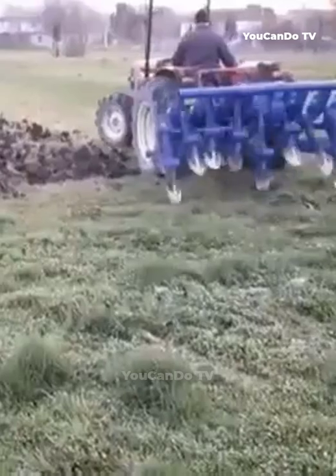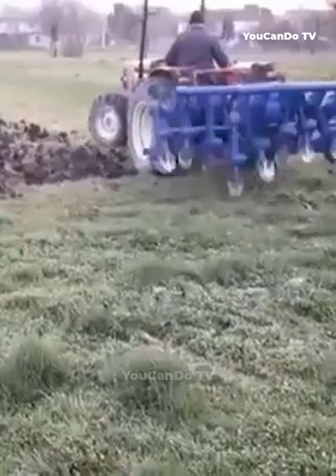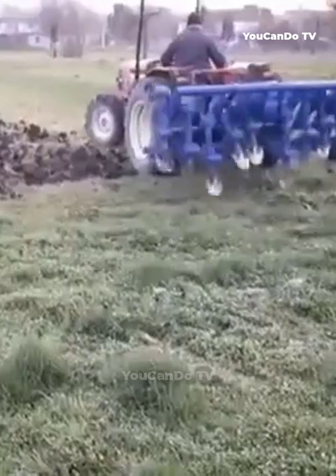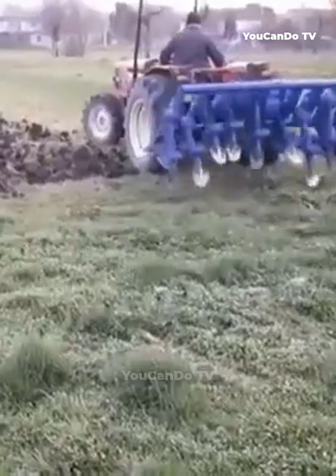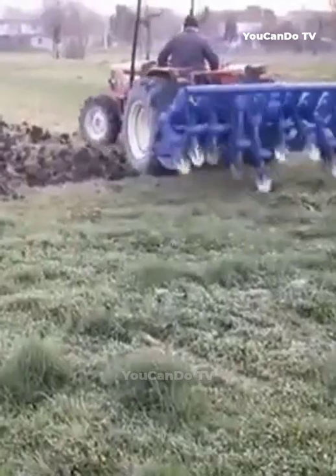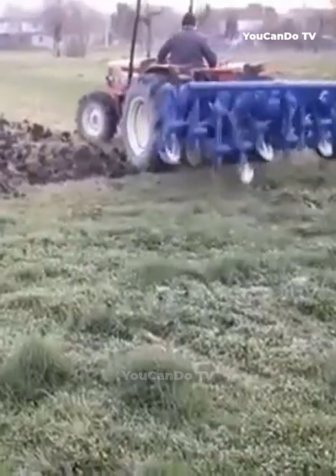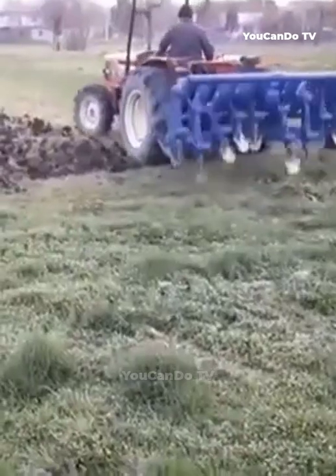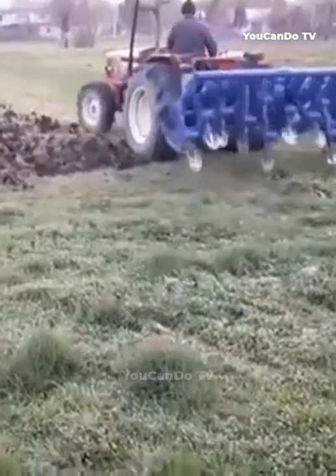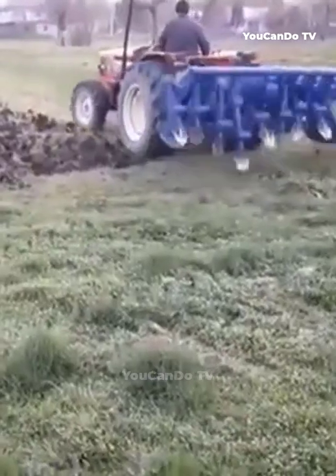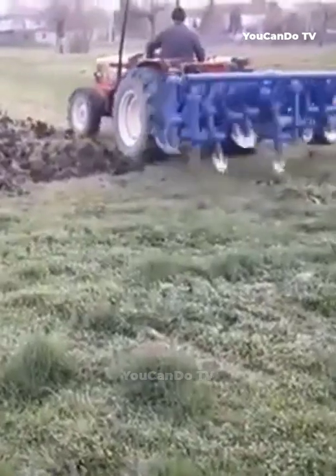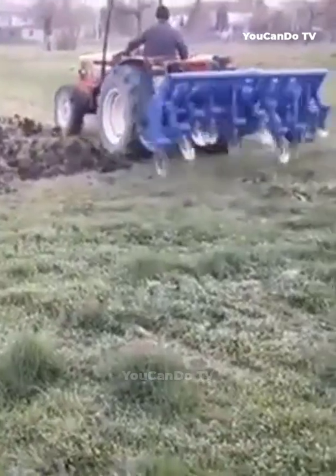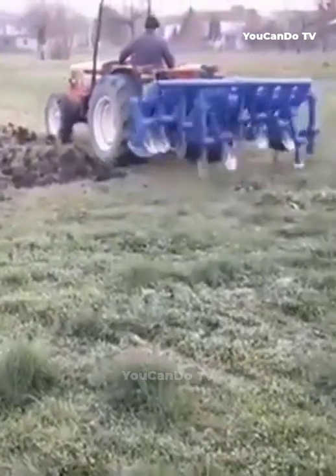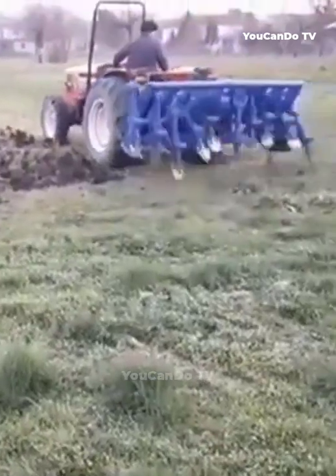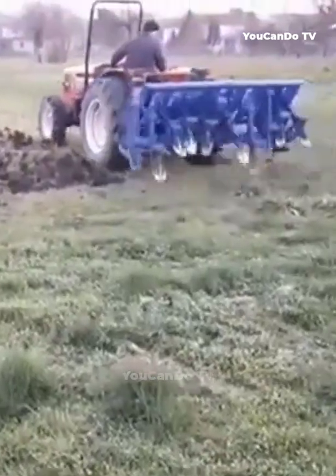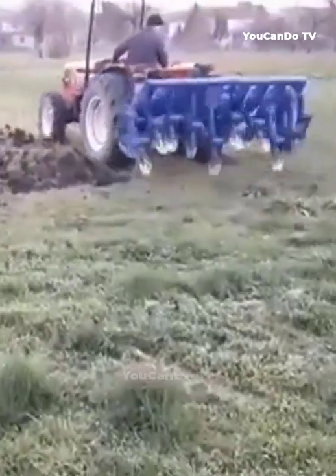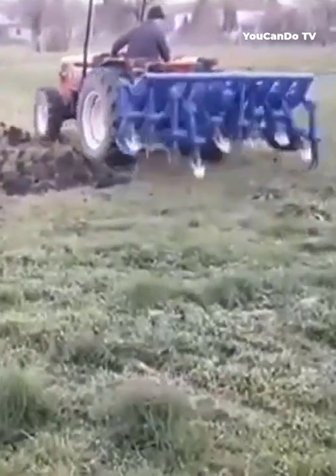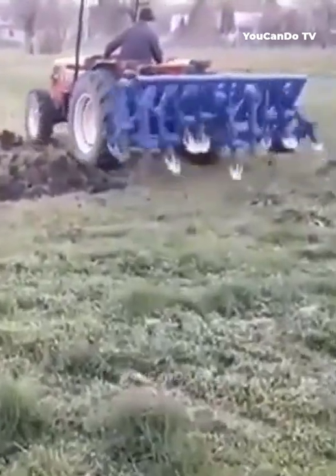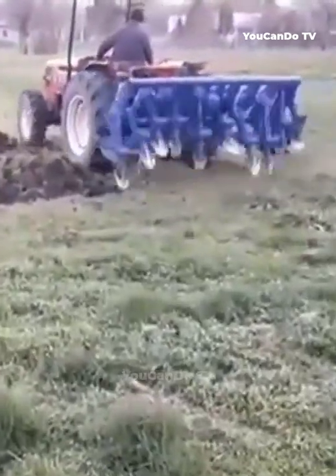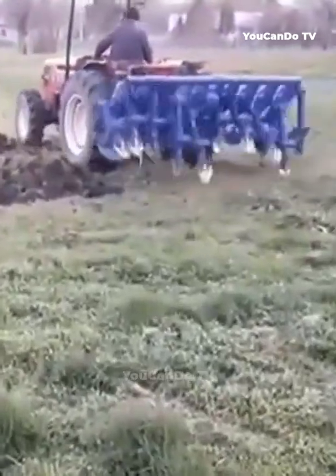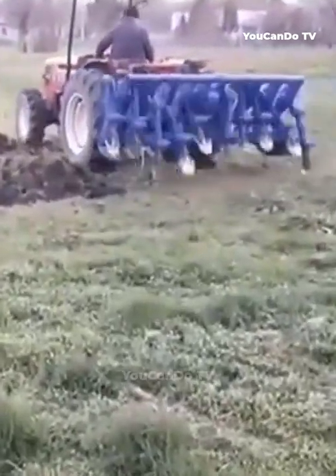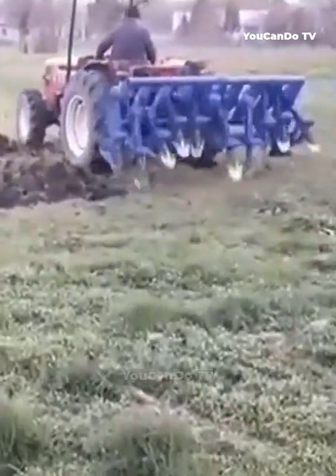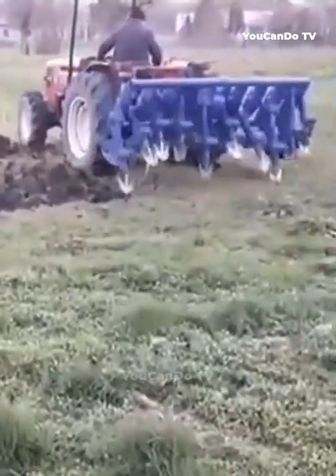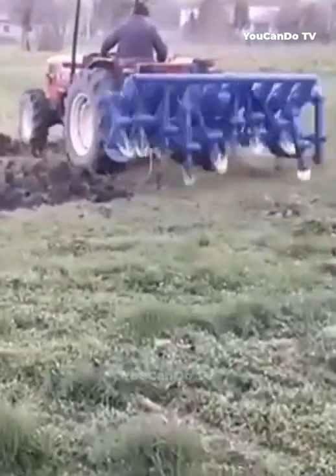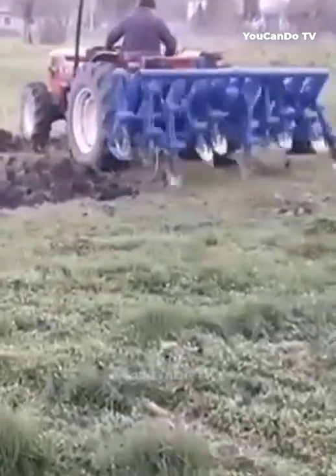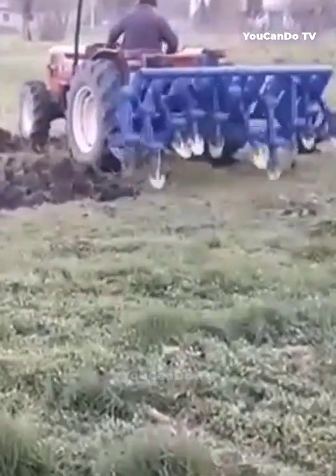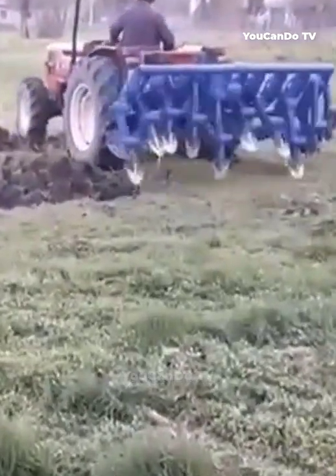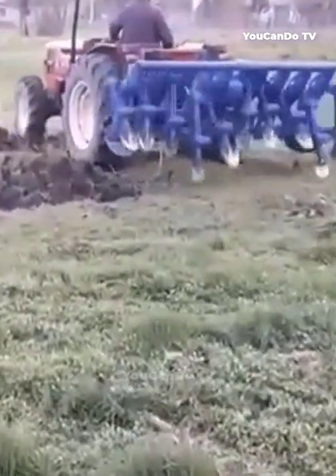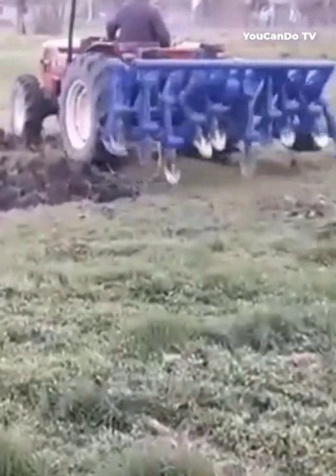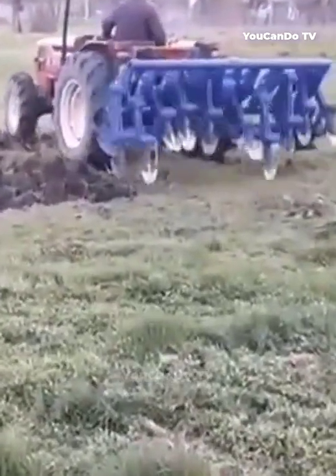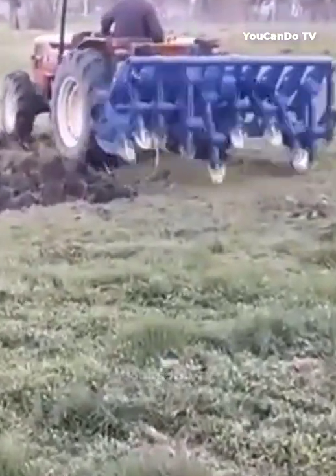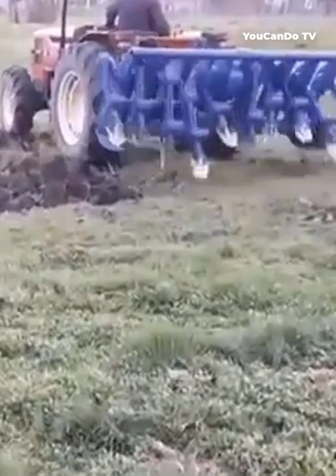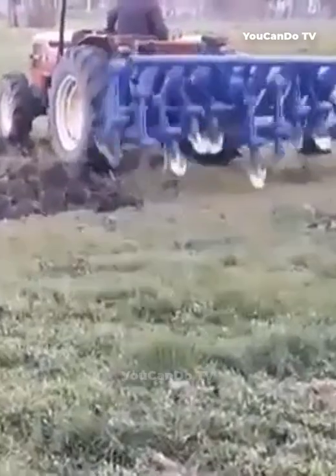With 12 digging shovels attached to this machine, it can improve the digging efficiency many times.